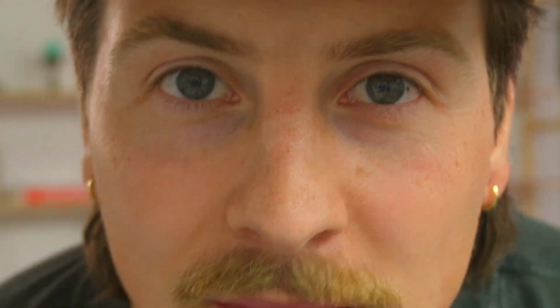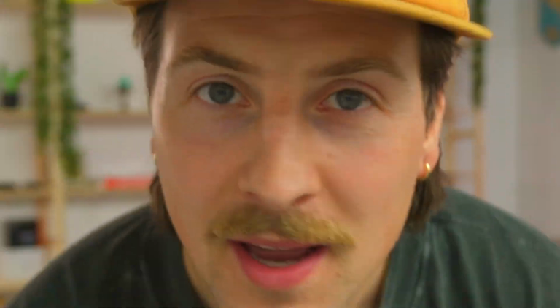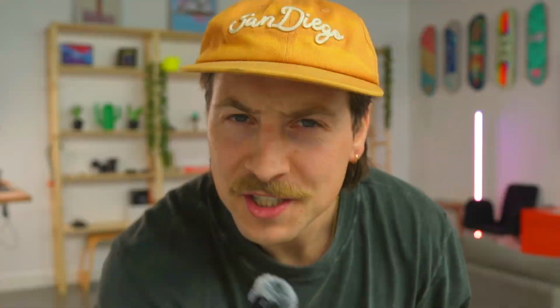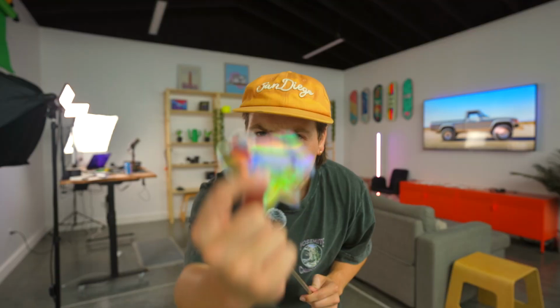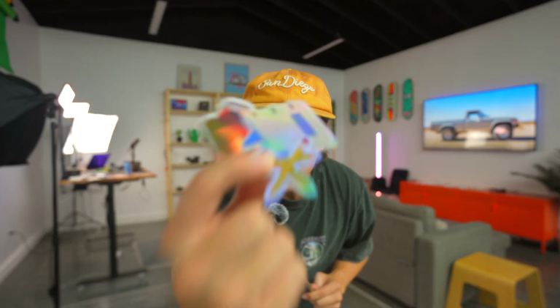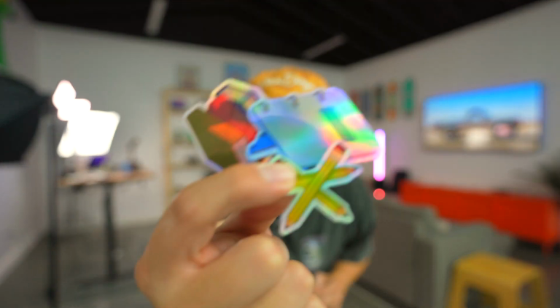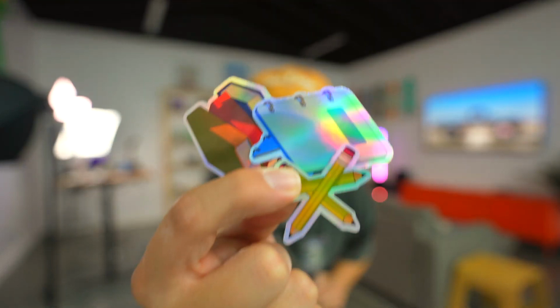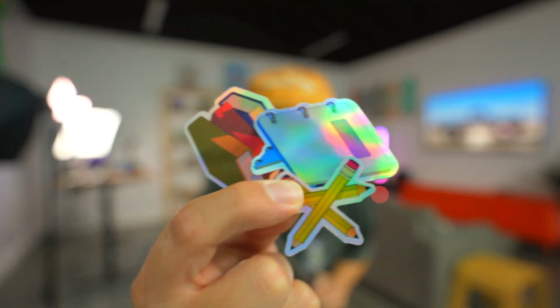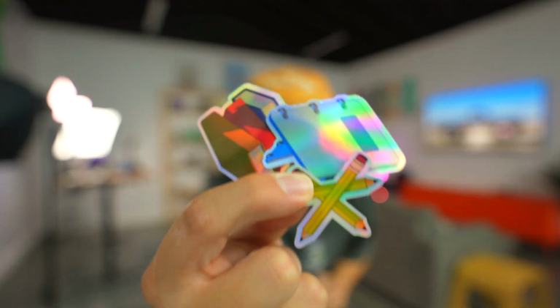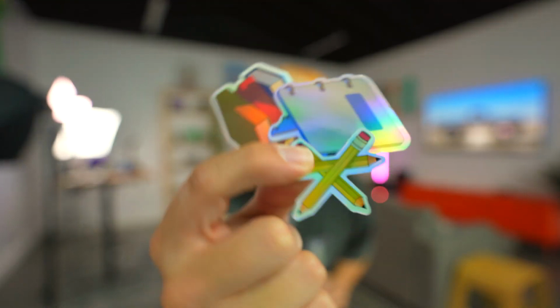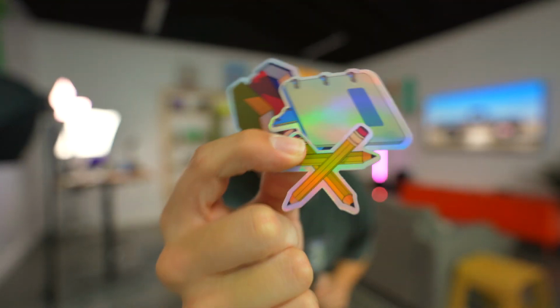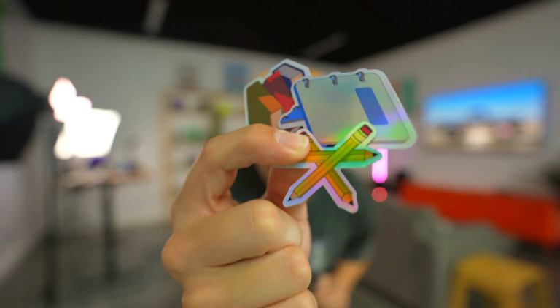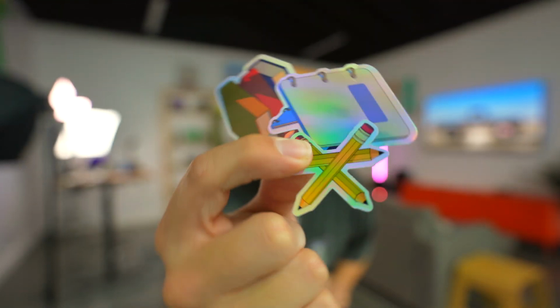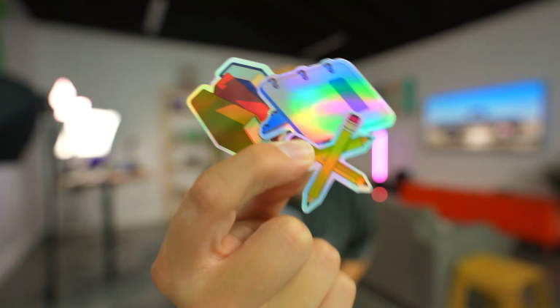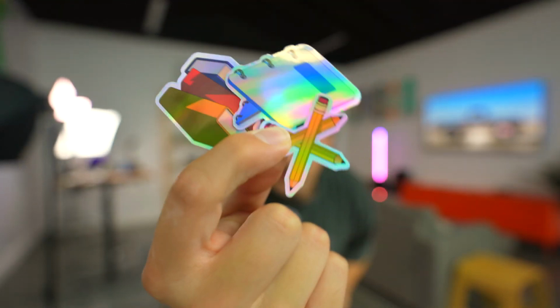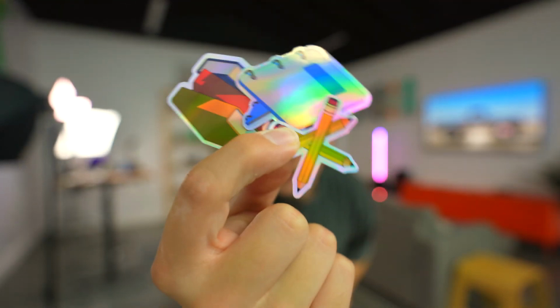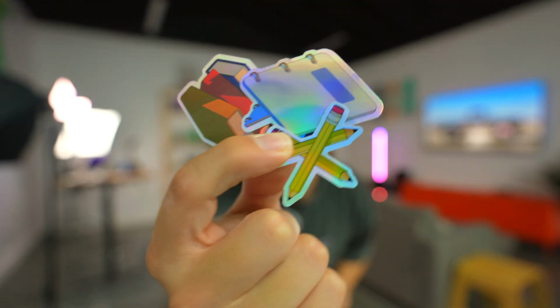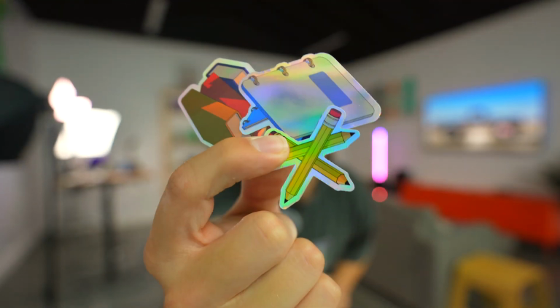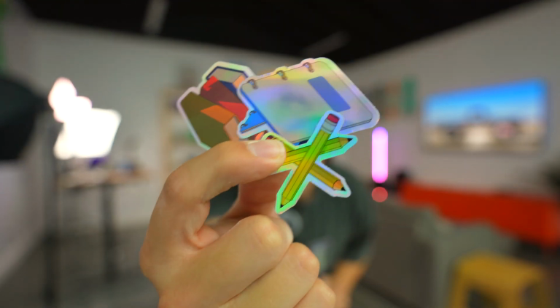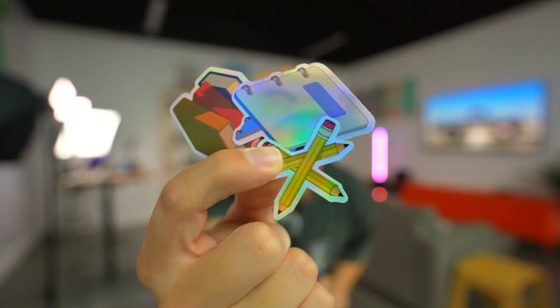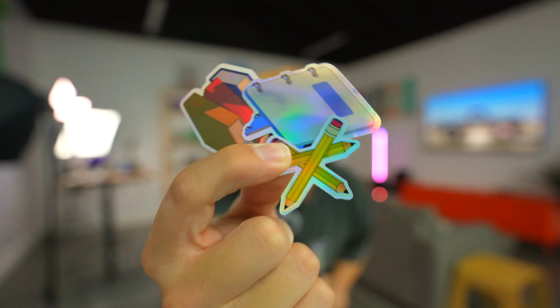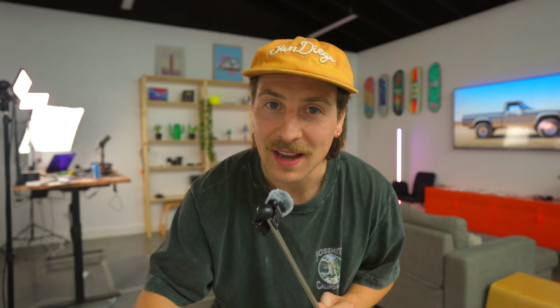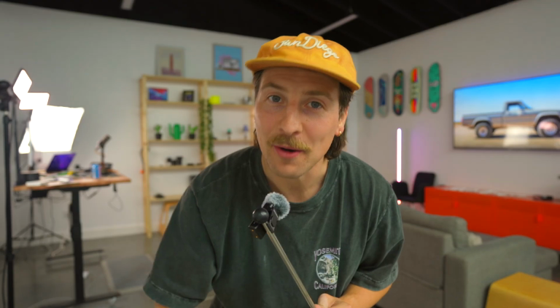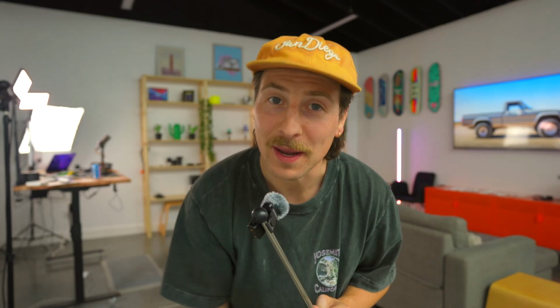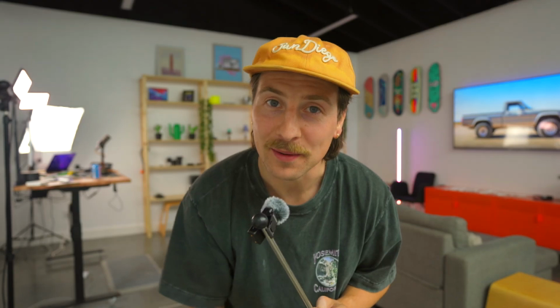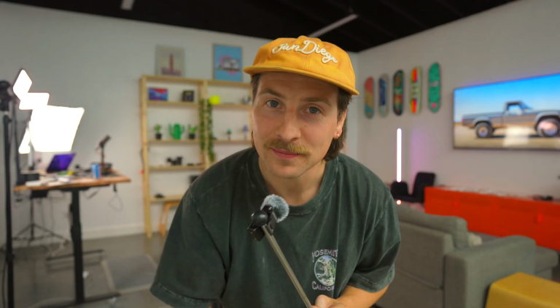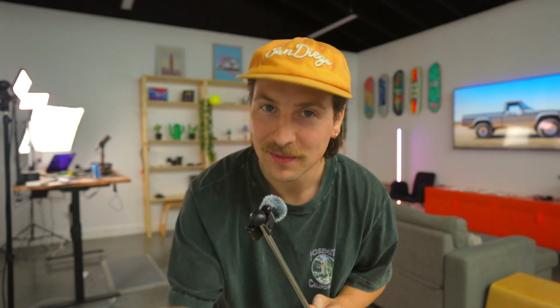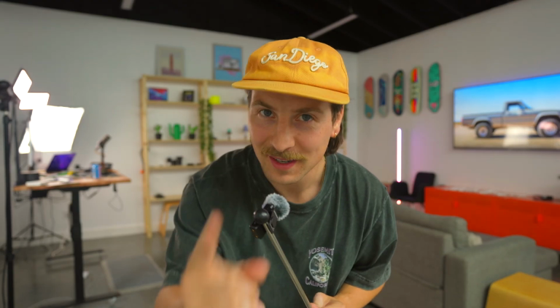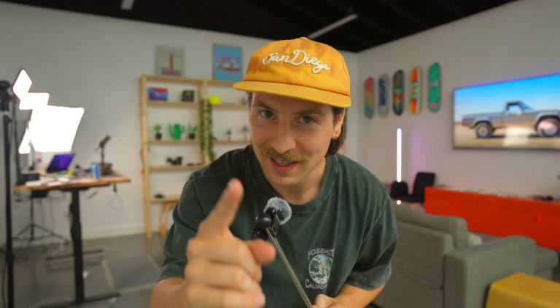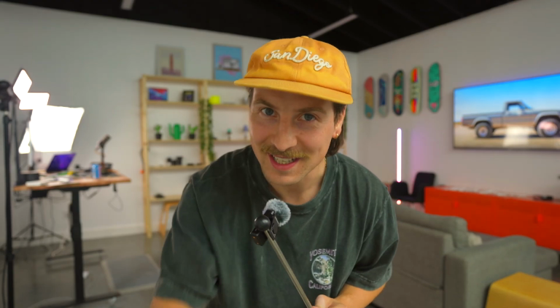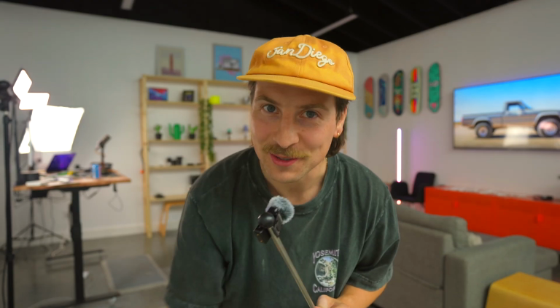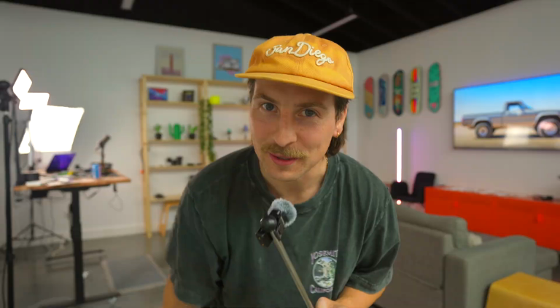Check out these 3D stickers I just made. I'm going to show you guys exactly how I made them. Let's get into it.